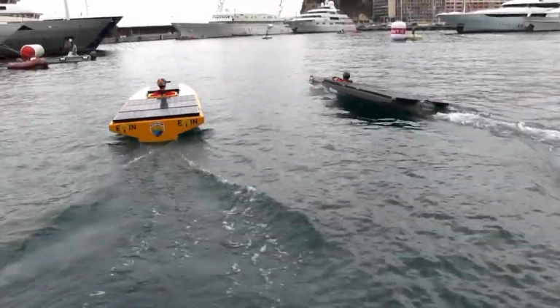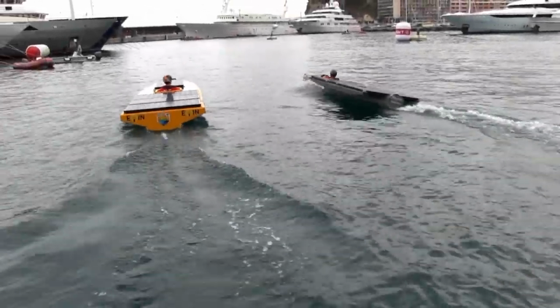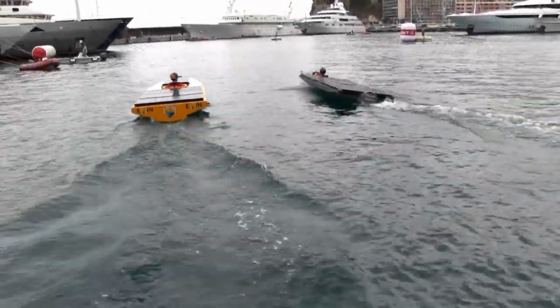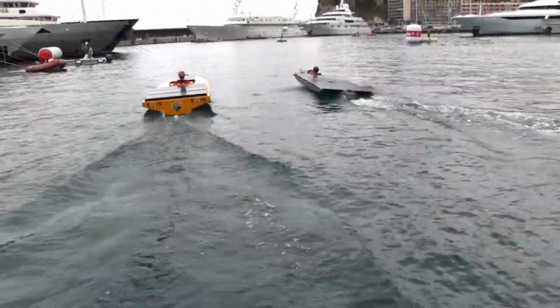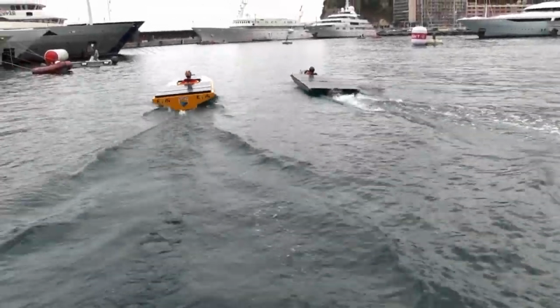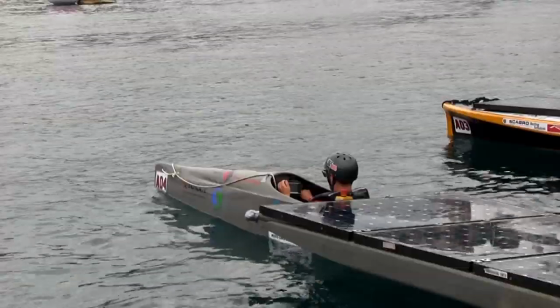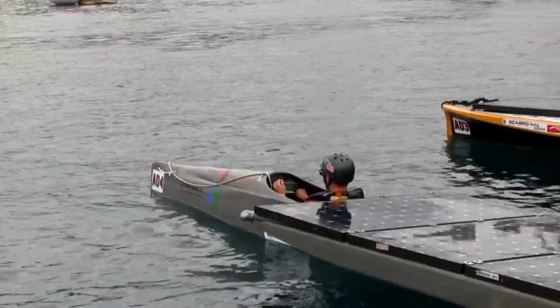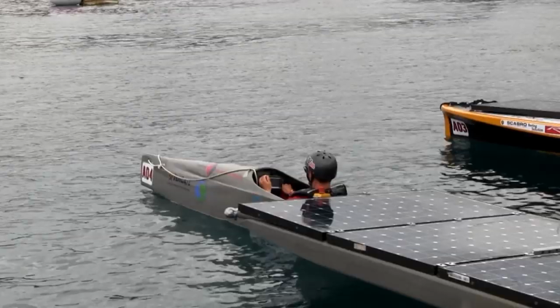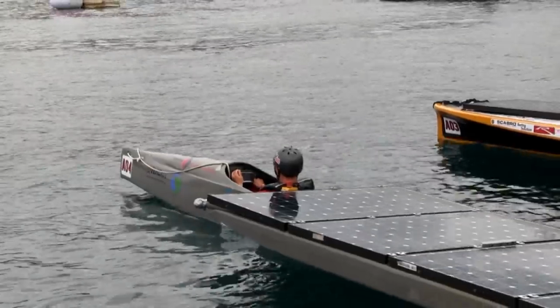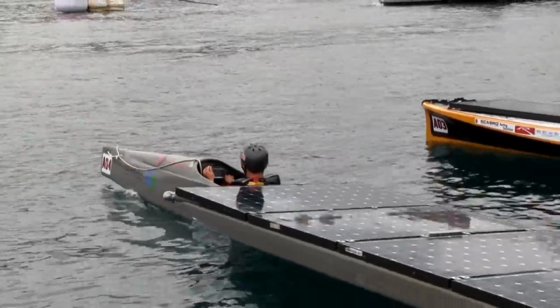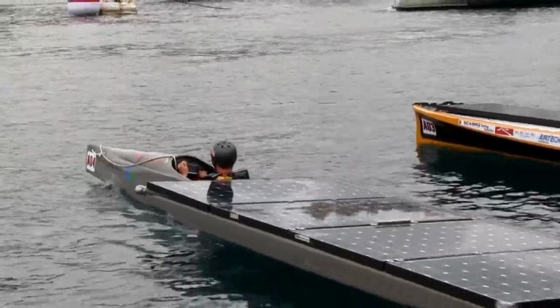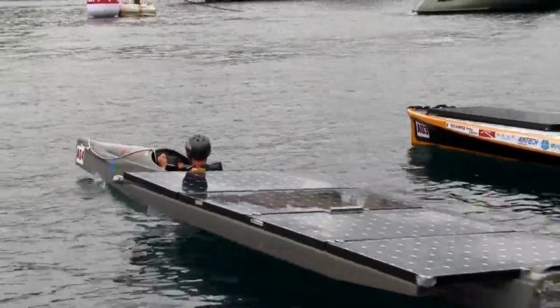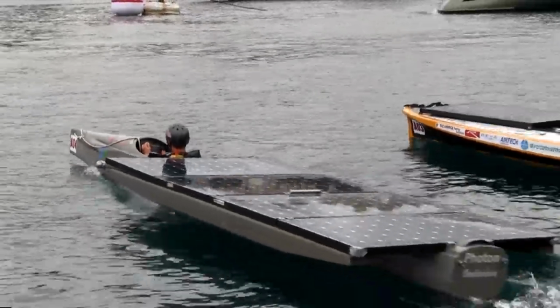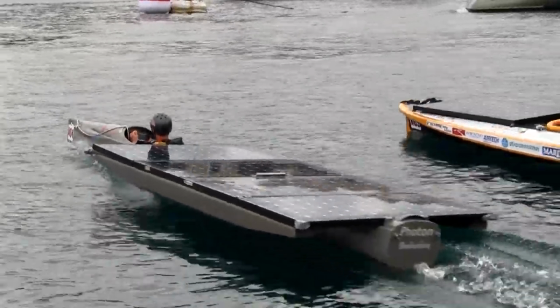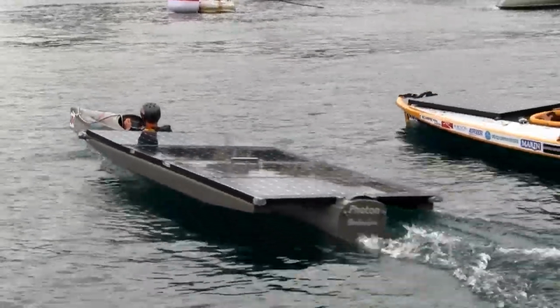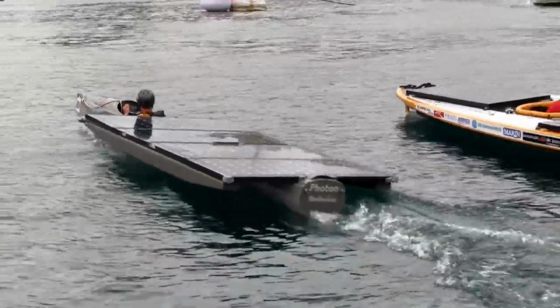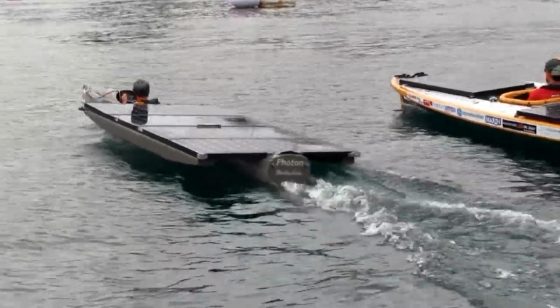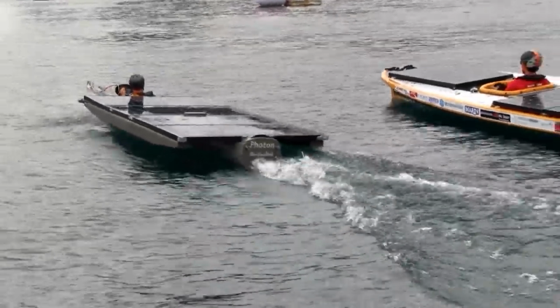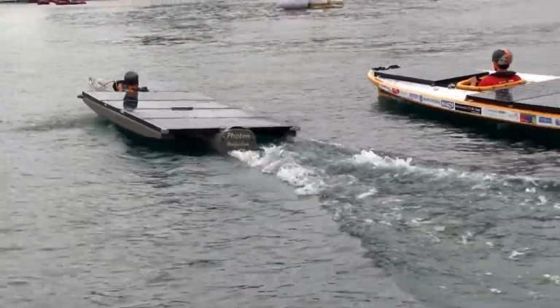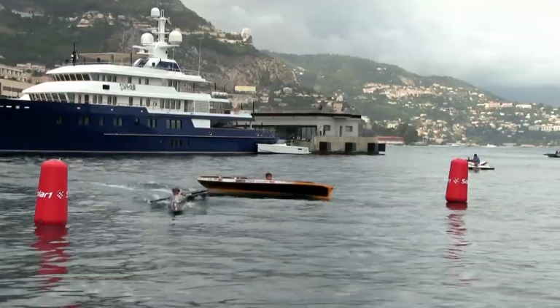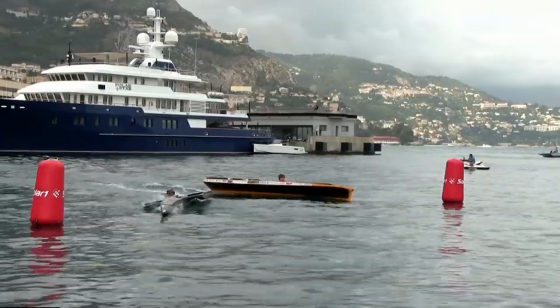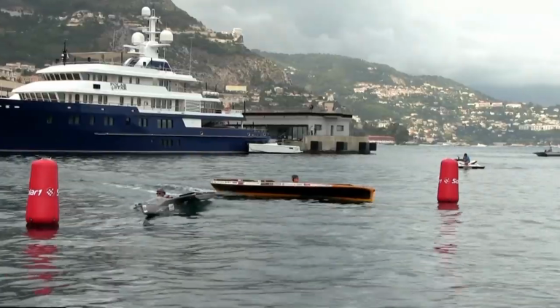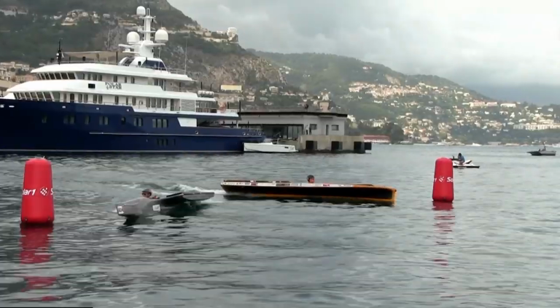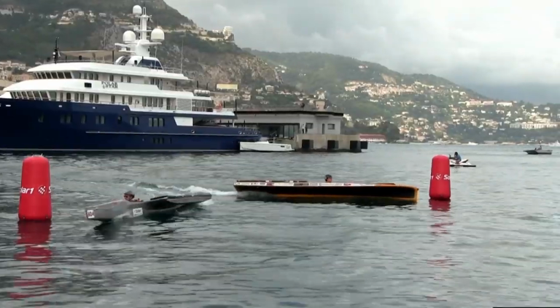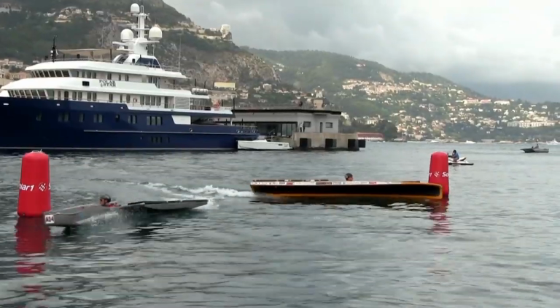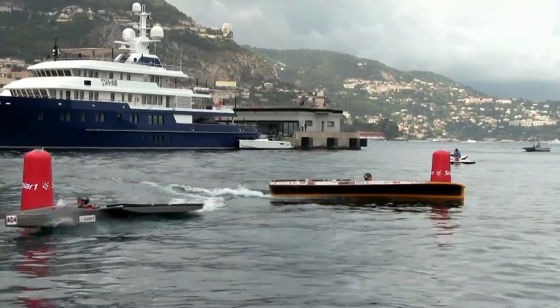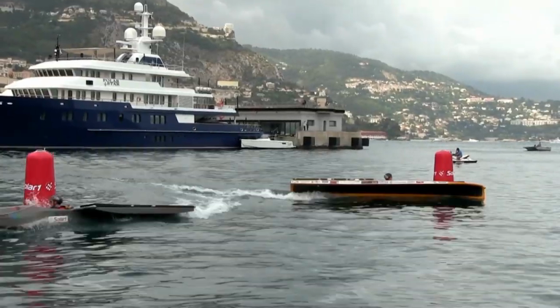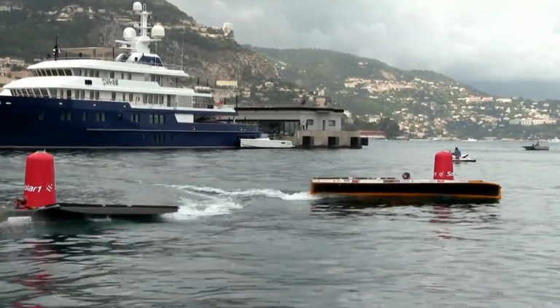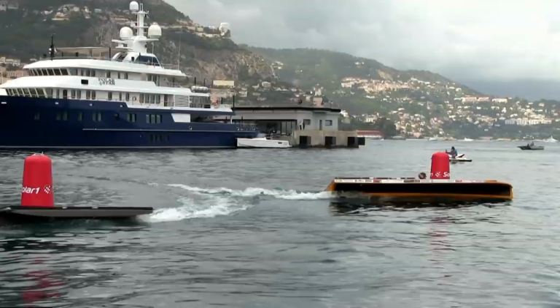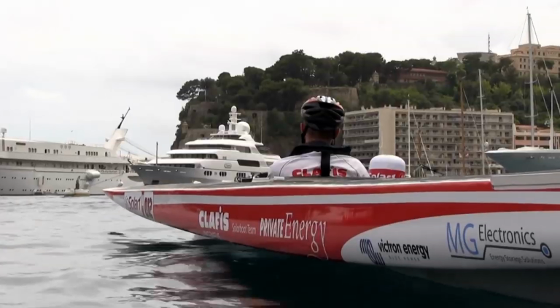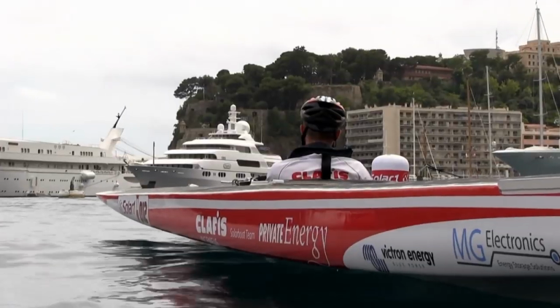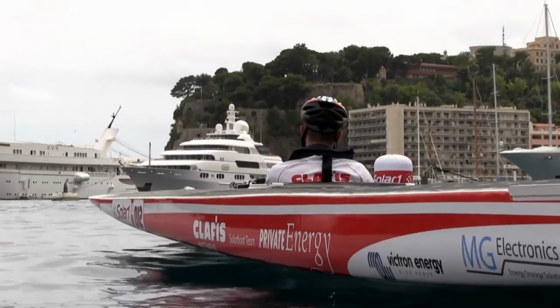In A-Class, HAN Team gave the greatest performance and managed to overtake the Dutch Solar Boat Team in the finals with a score of 2-0.